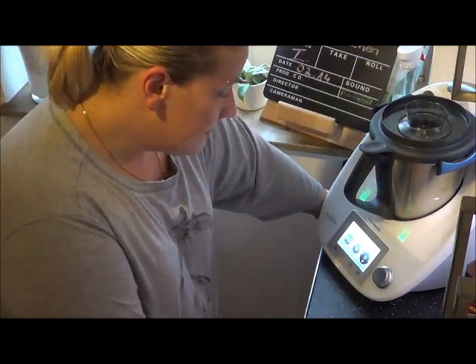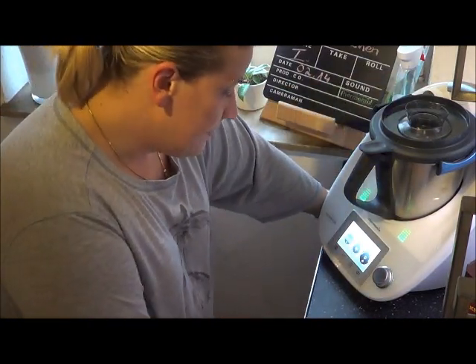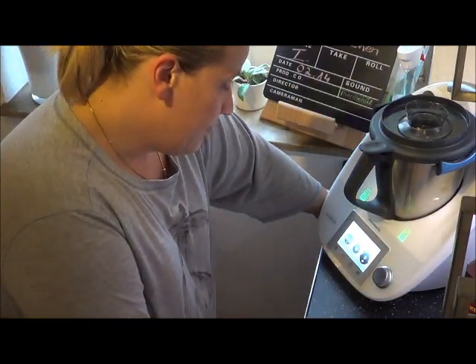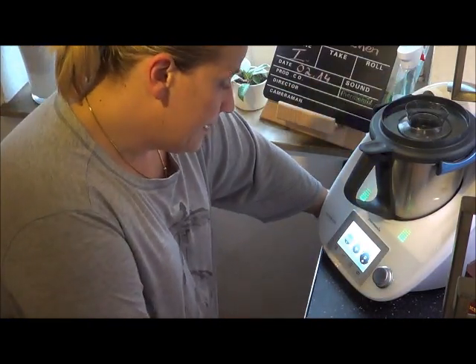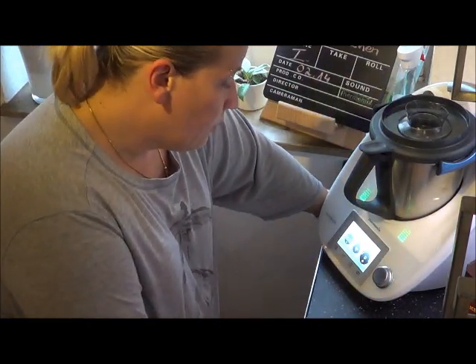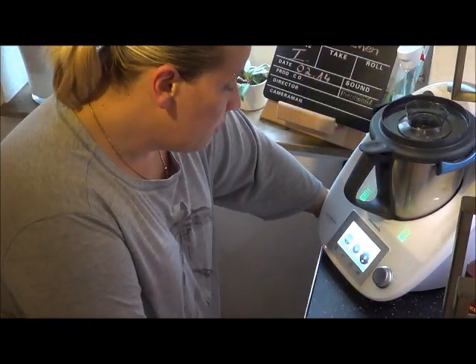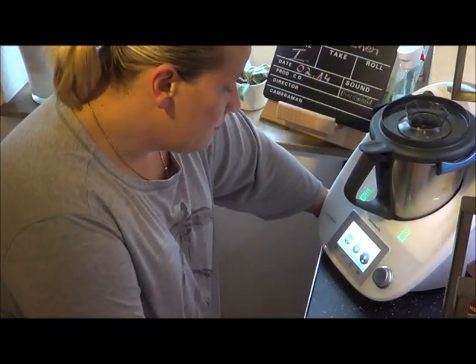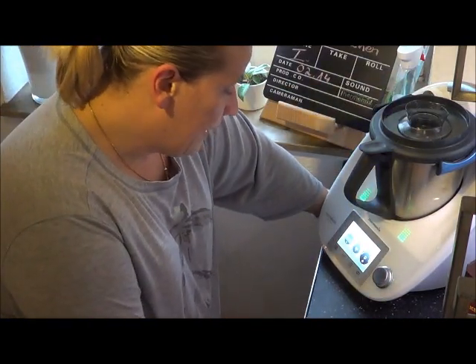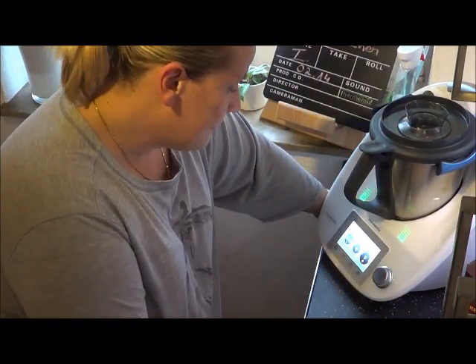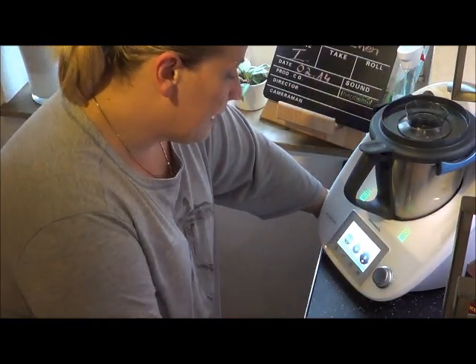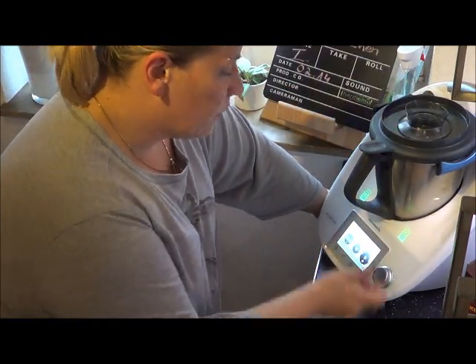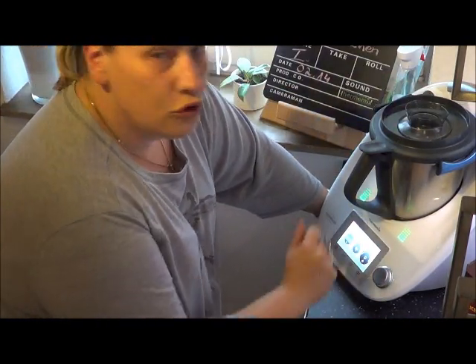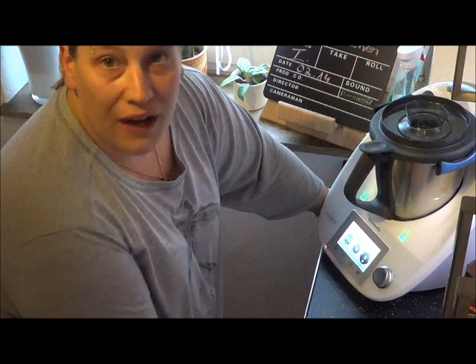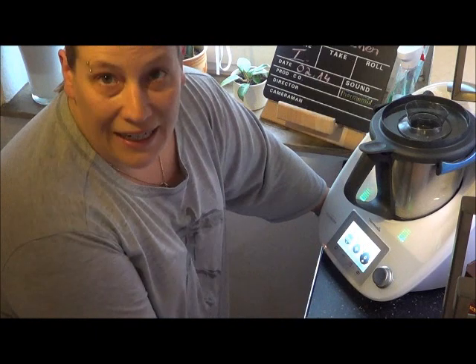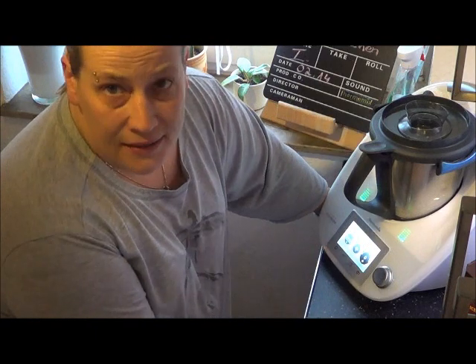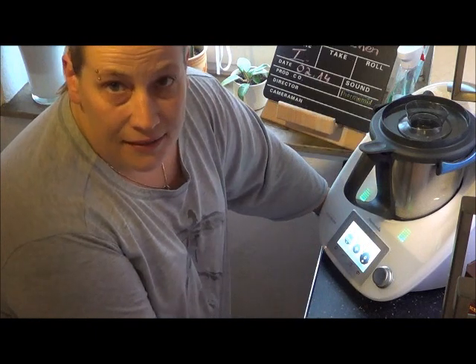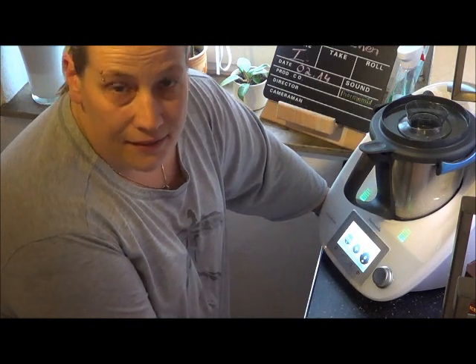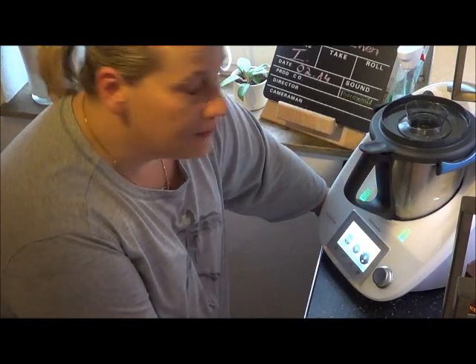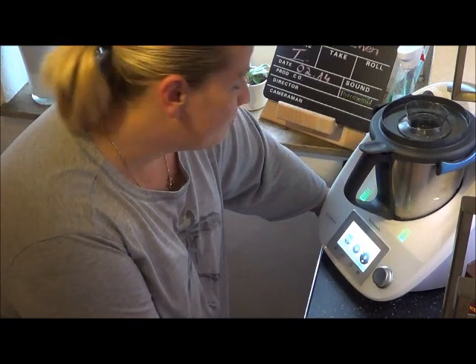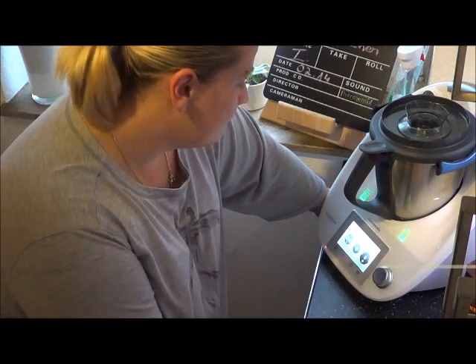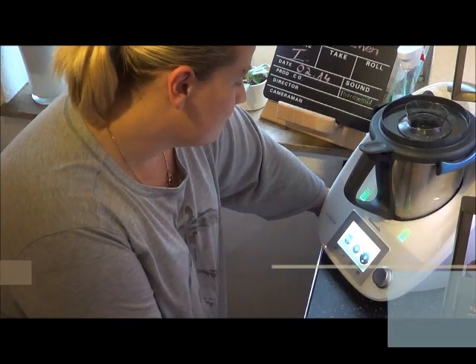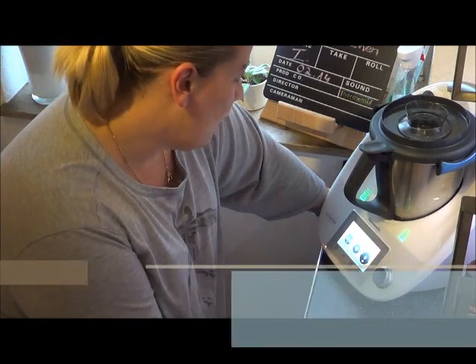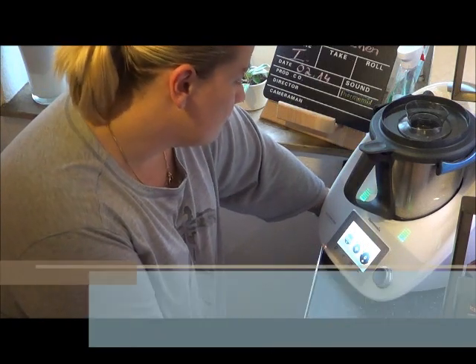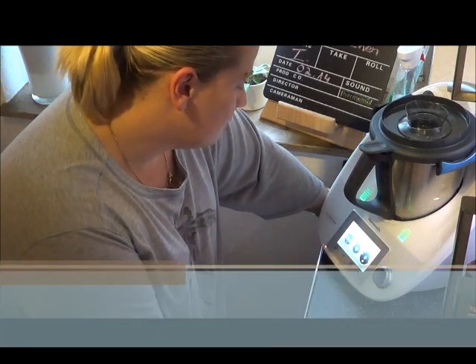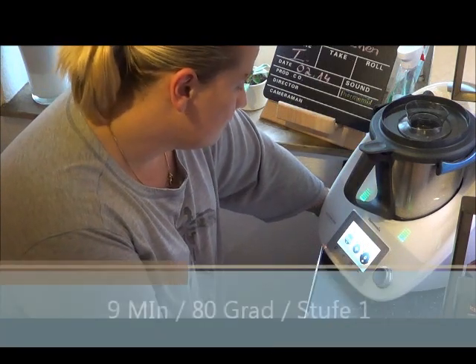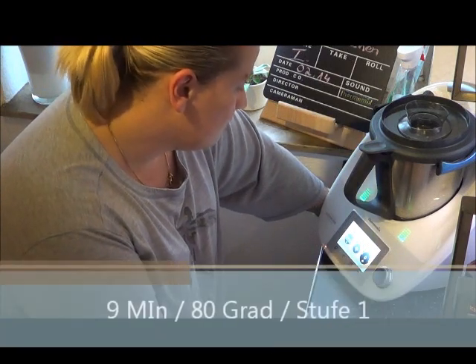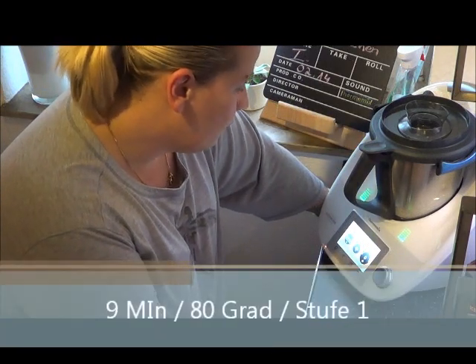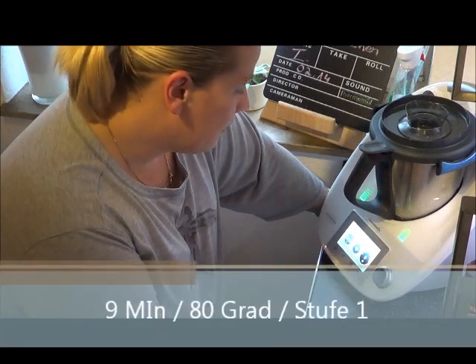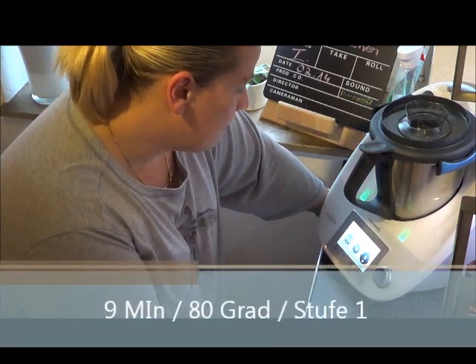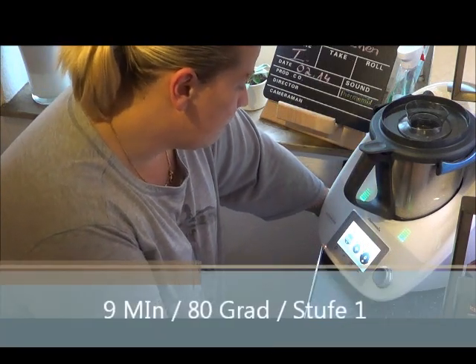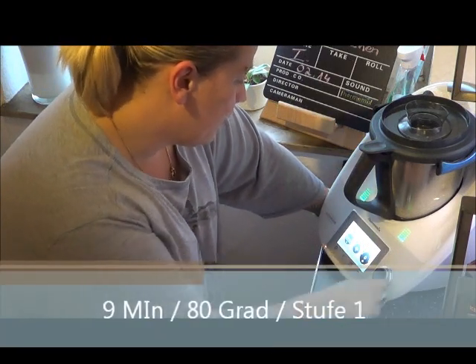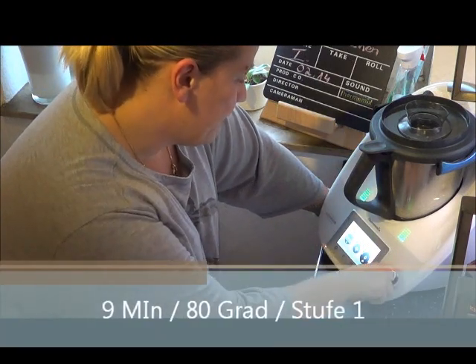Das Ganze wird jetzt 9 Minuten bei 80 Grad auf Stufe 1. Und jetzt hoffentlich gemixt und fertiggestellt.